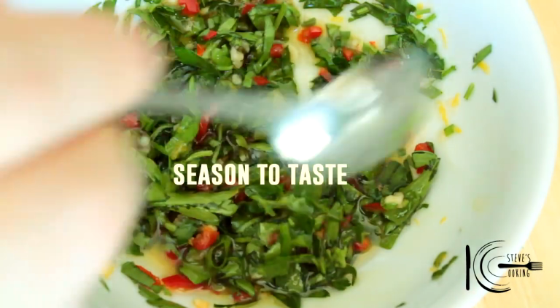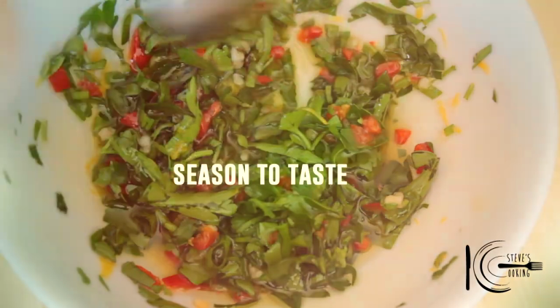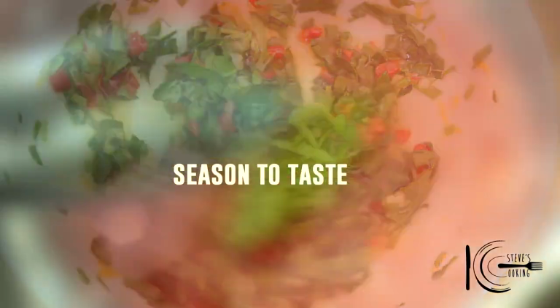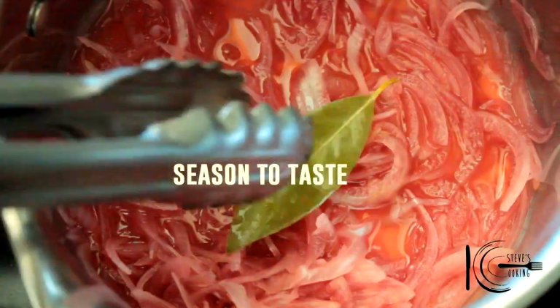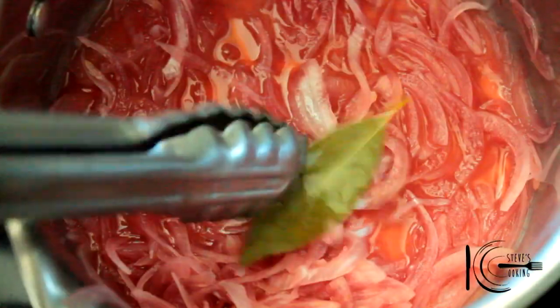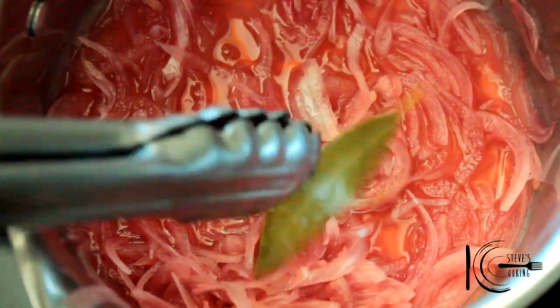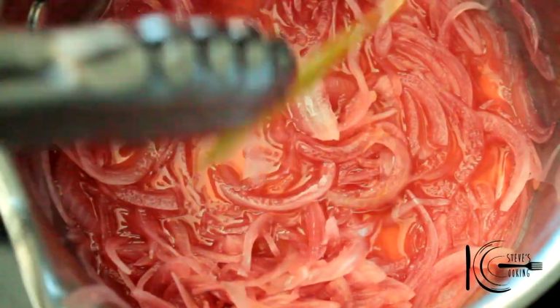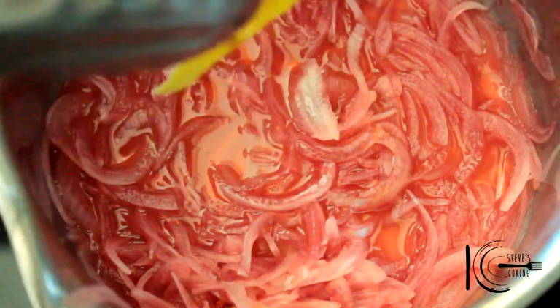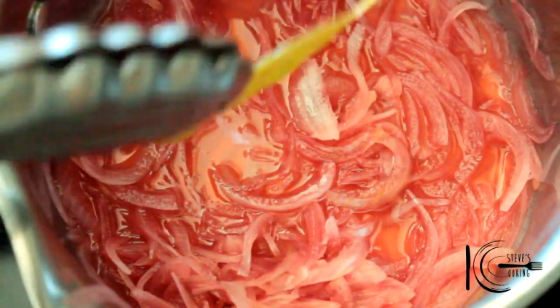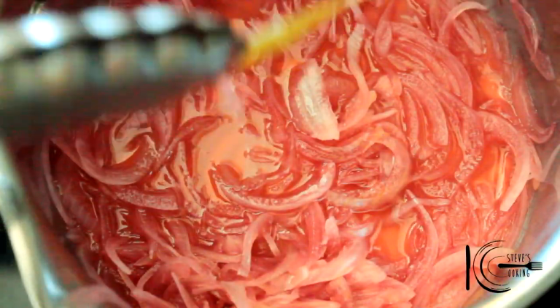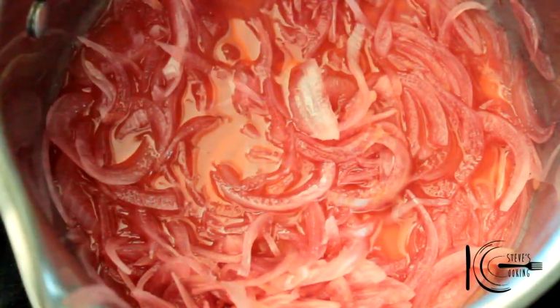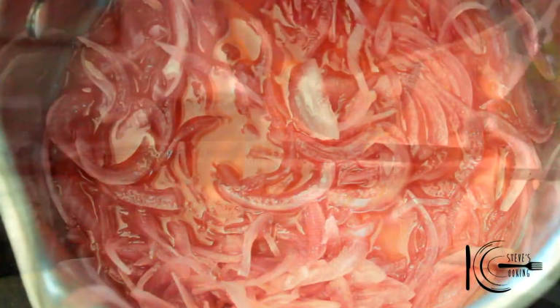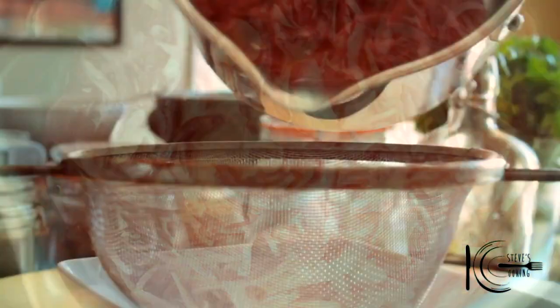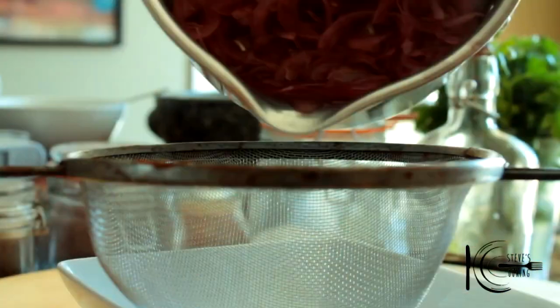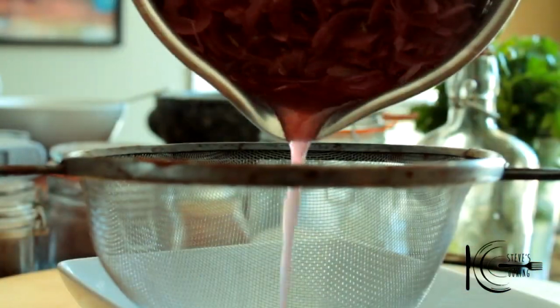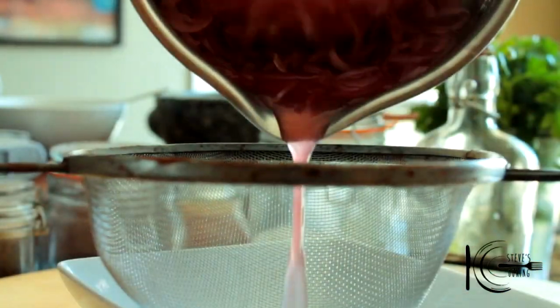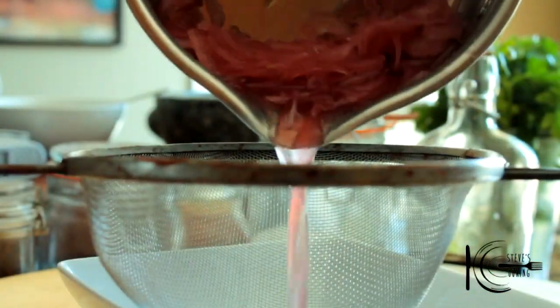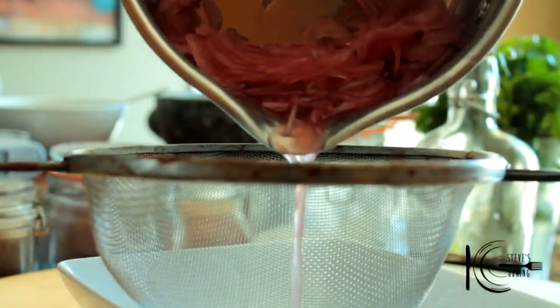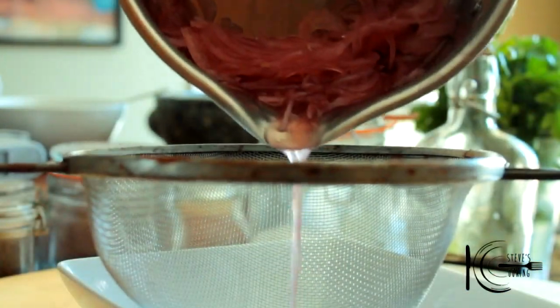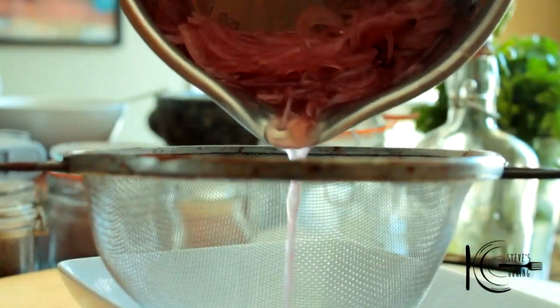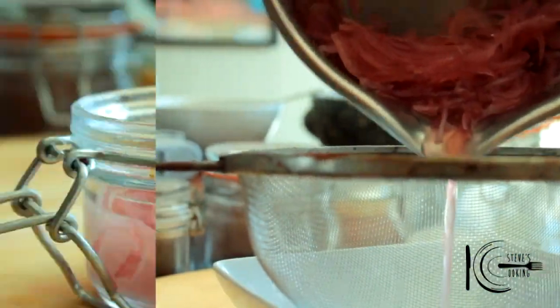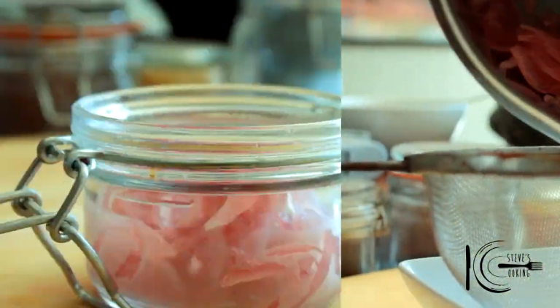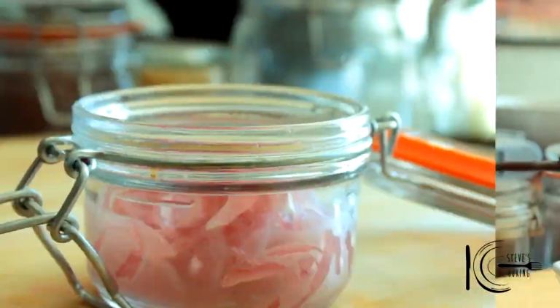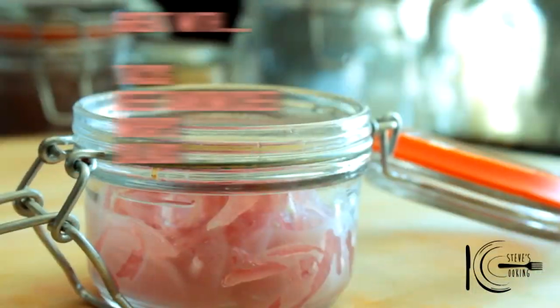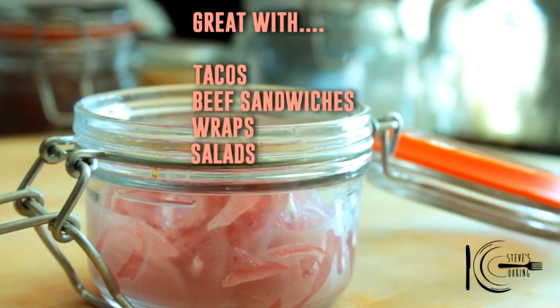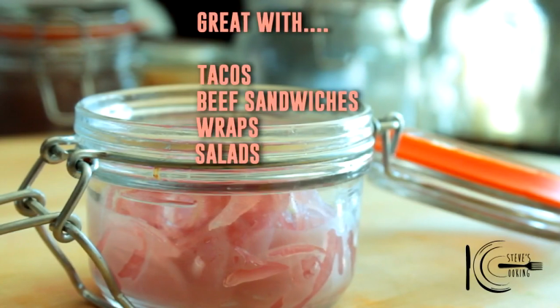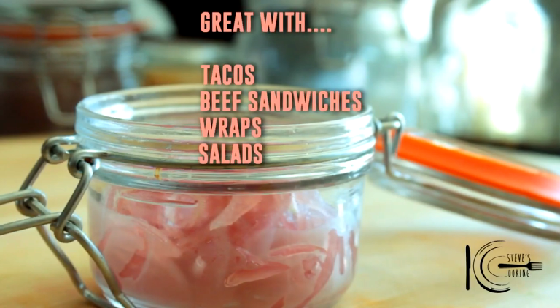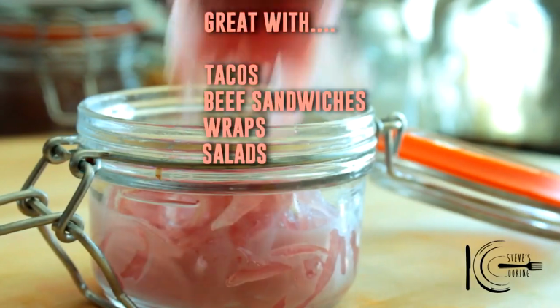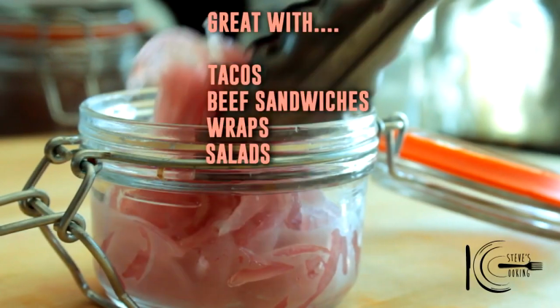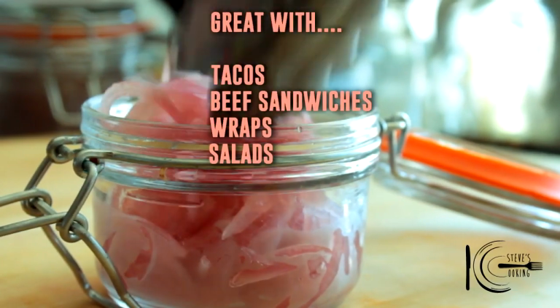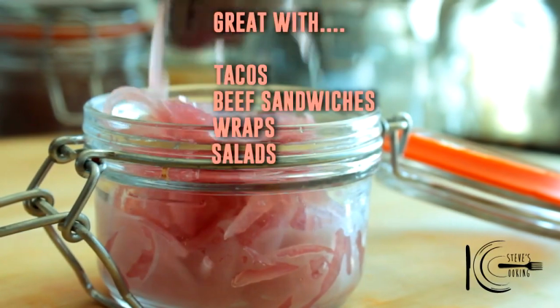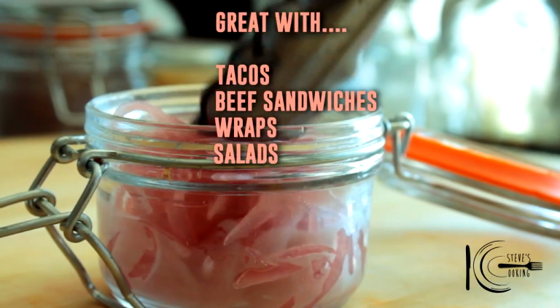After 10 minutes, remove the pepper corns and bay leaf. Strain the juice, then transfer to a jar or bowl.